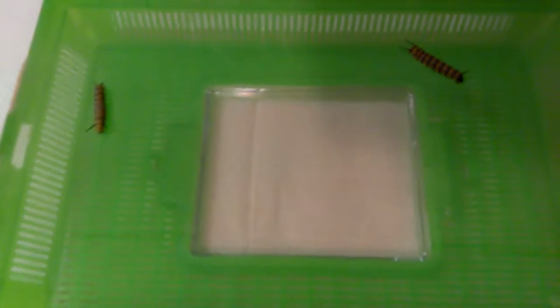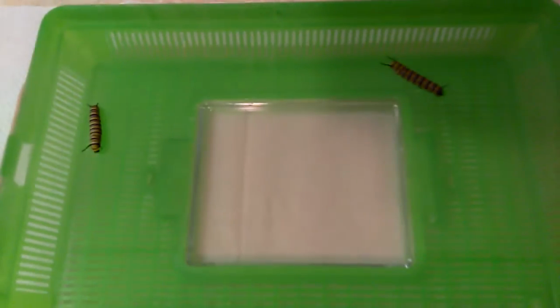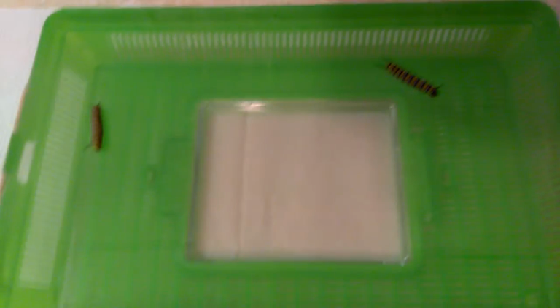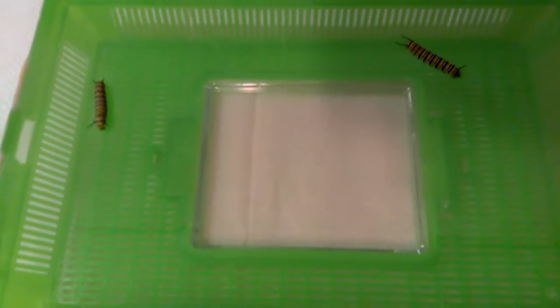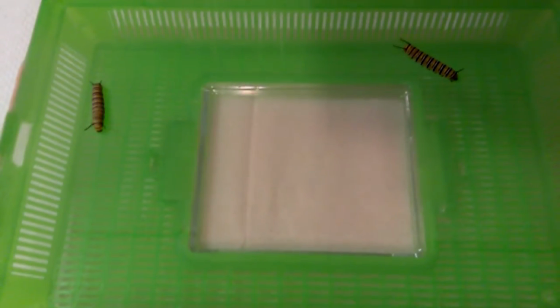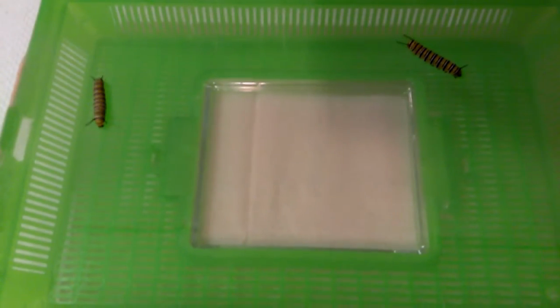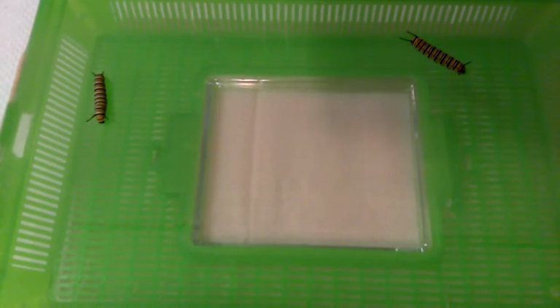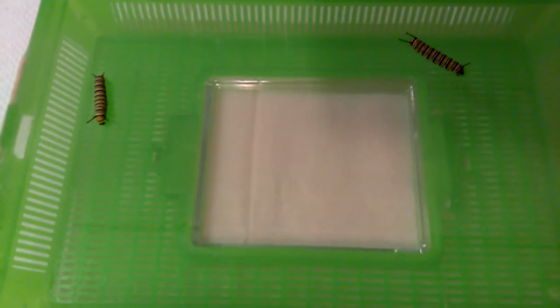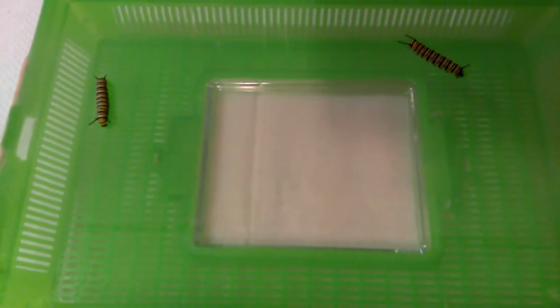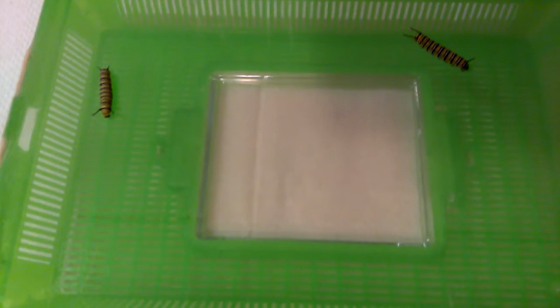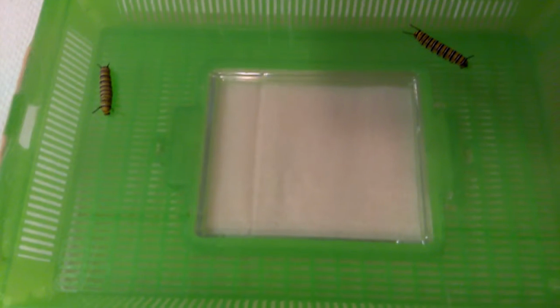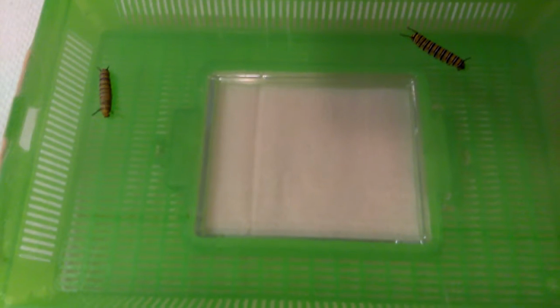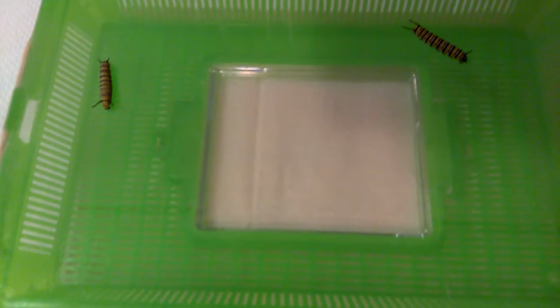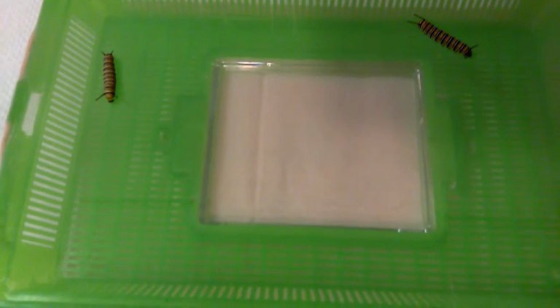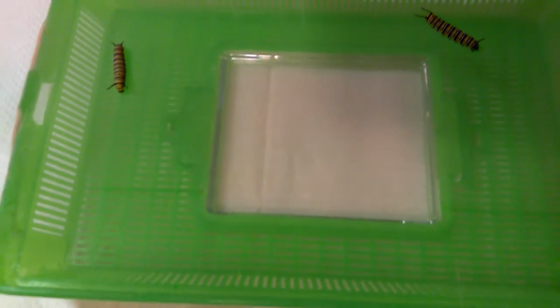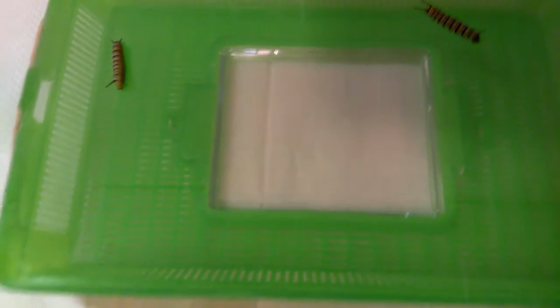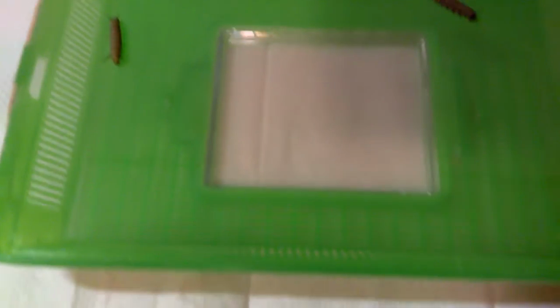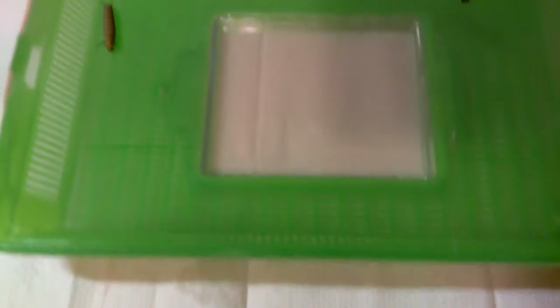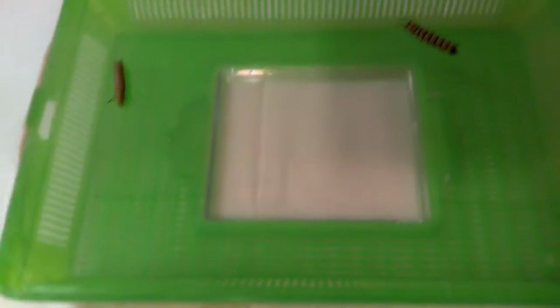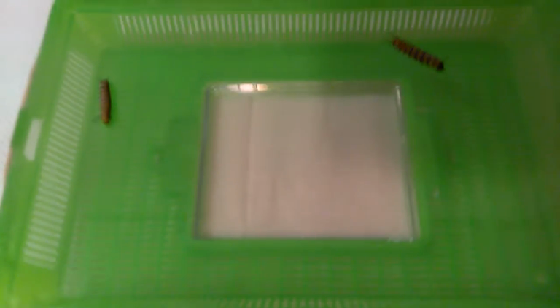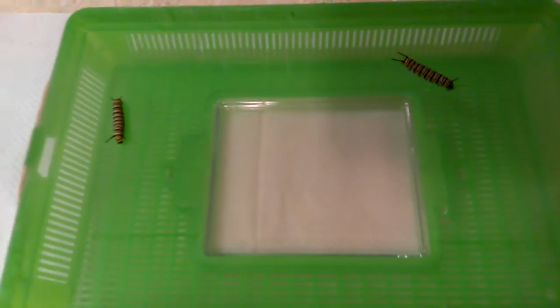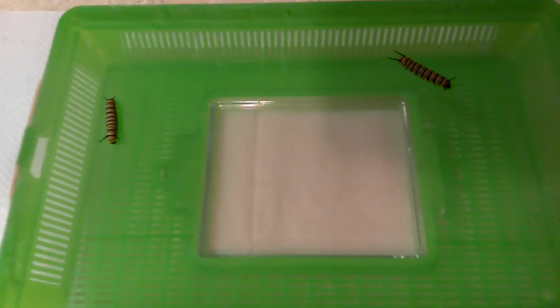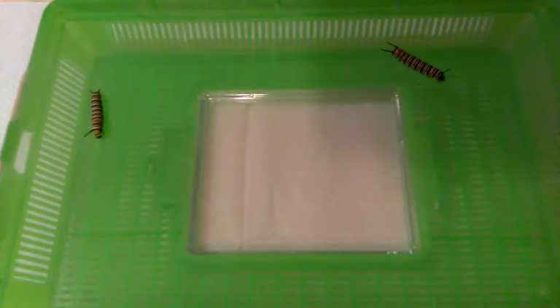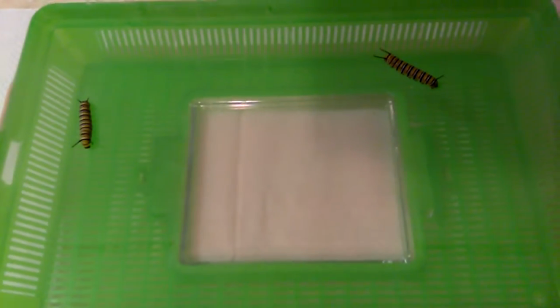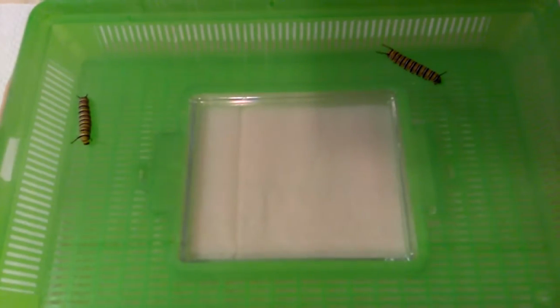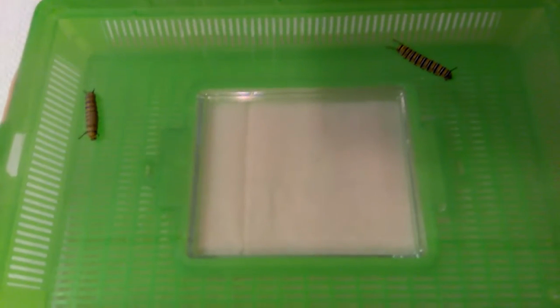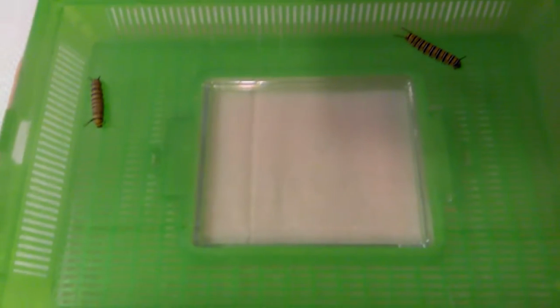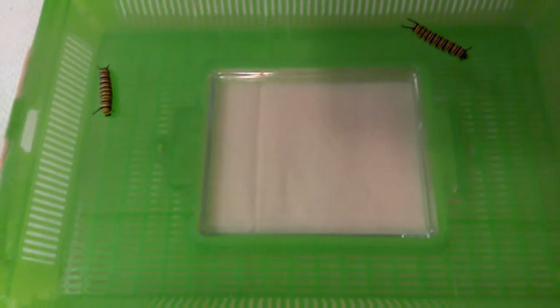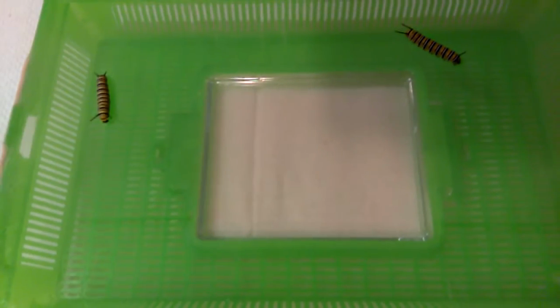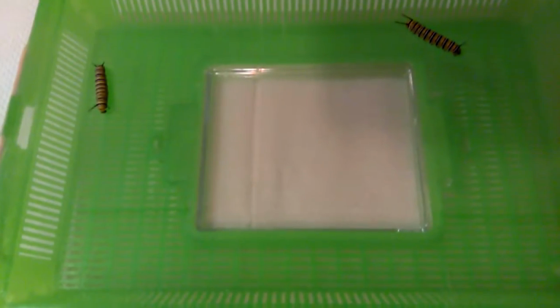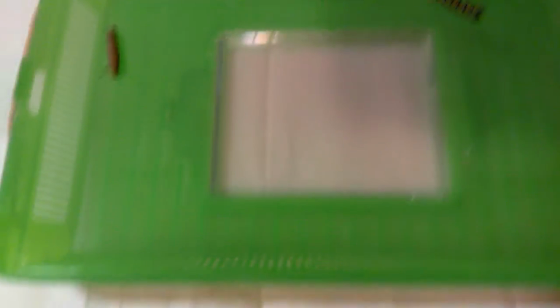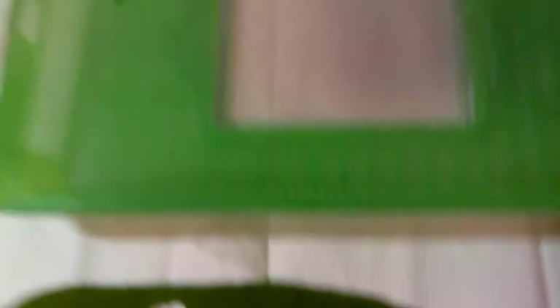Maybe just getting a little too warm down underneath. We'll put them on some leaves when we transfer them back into the little container there.